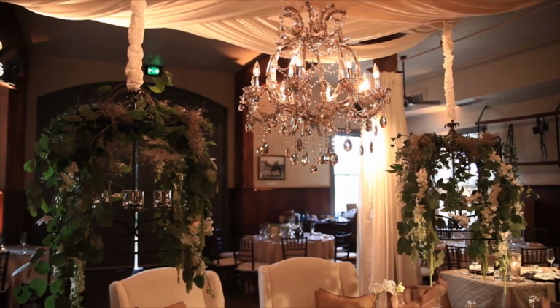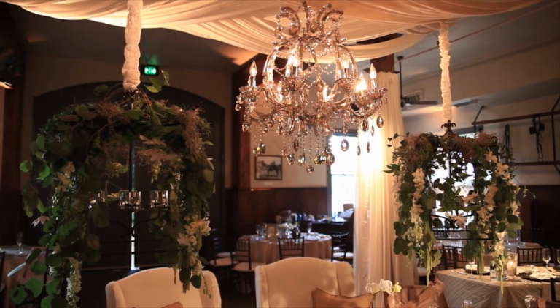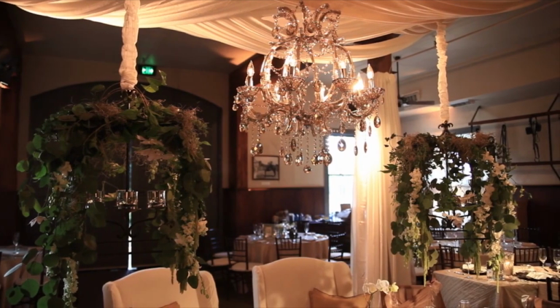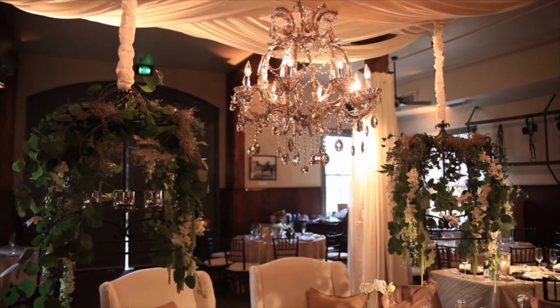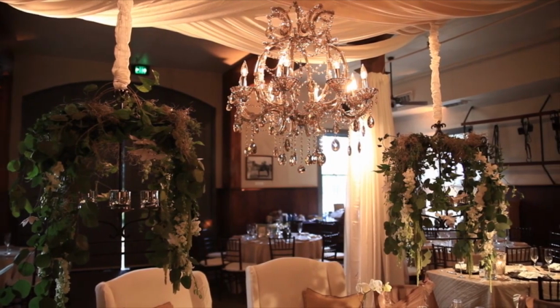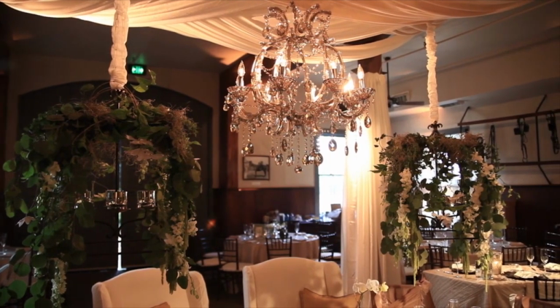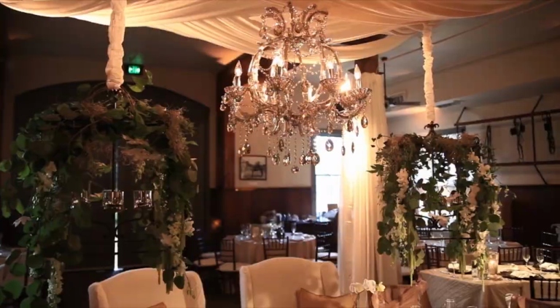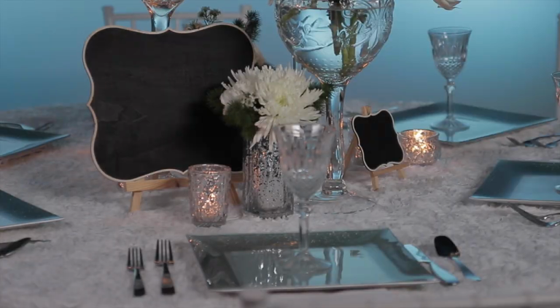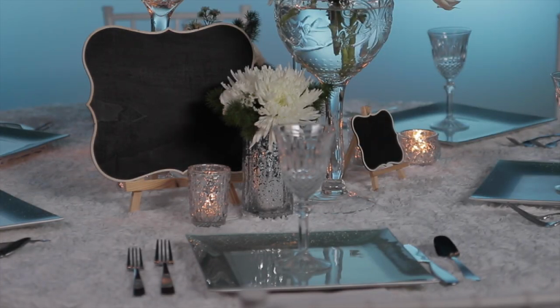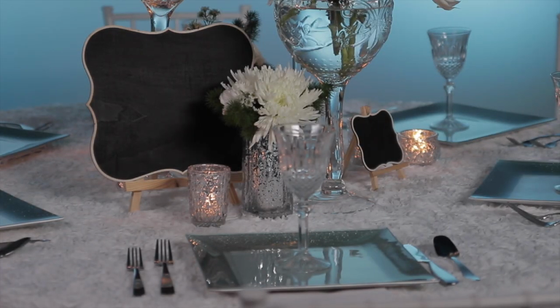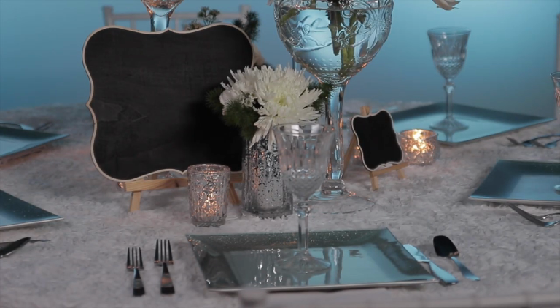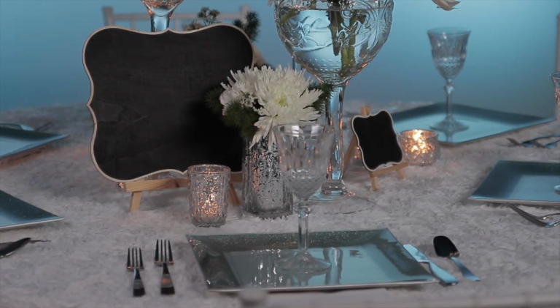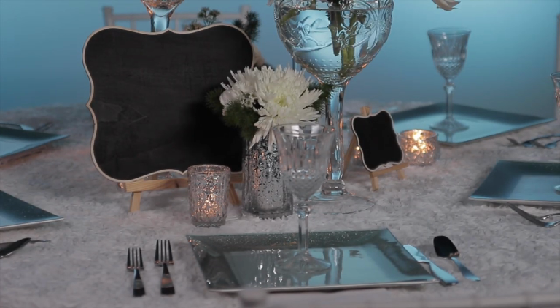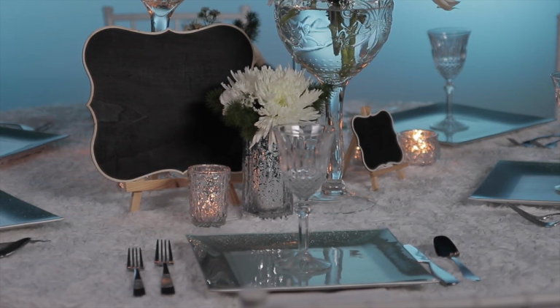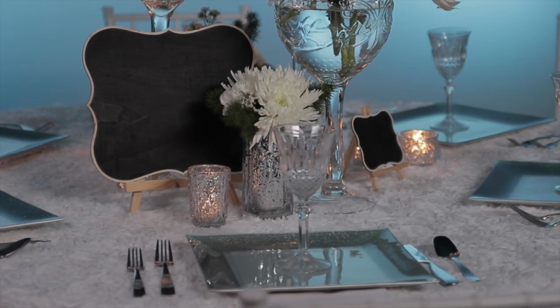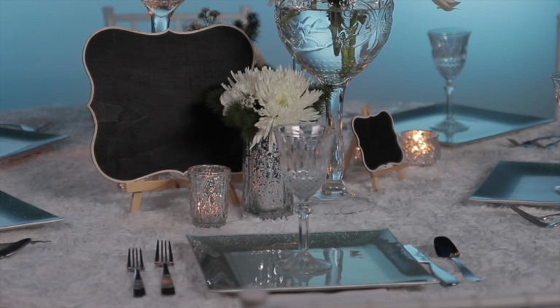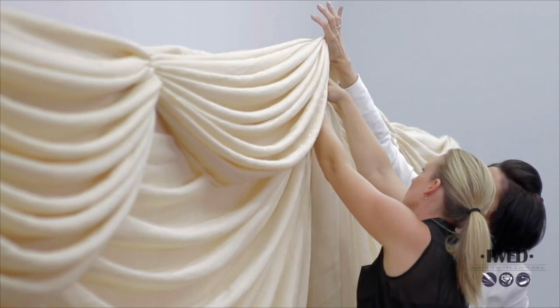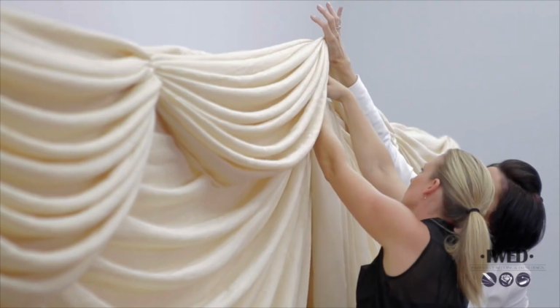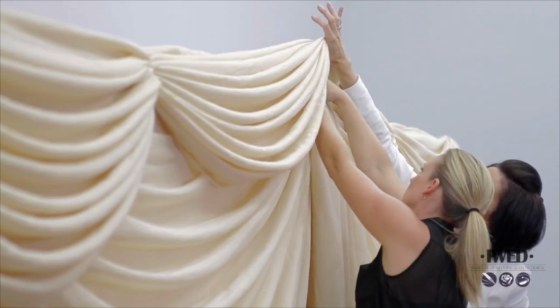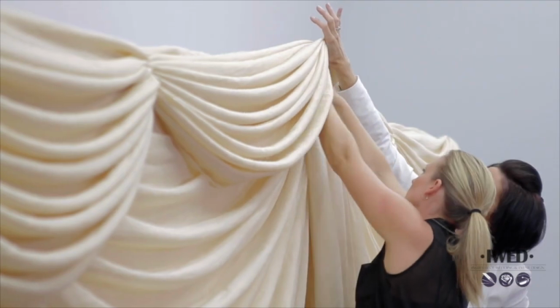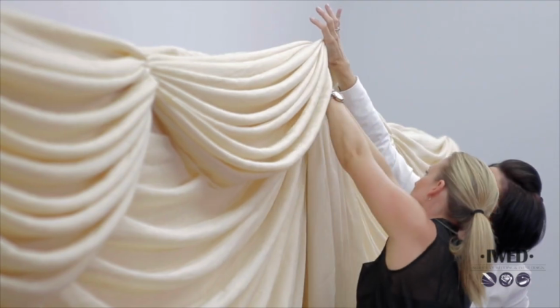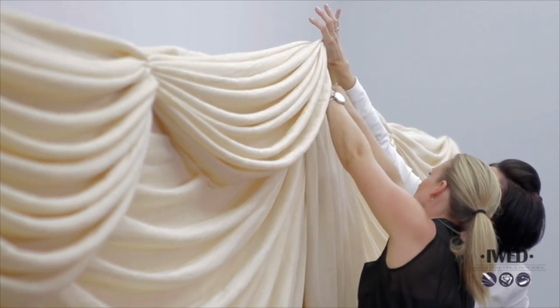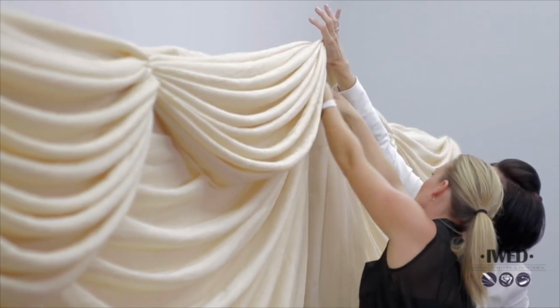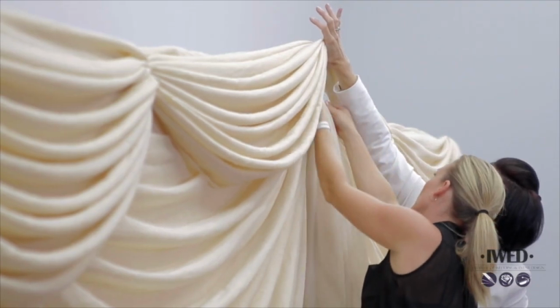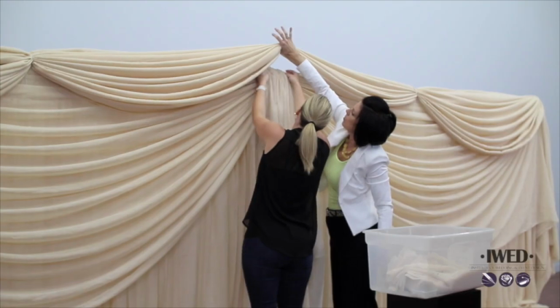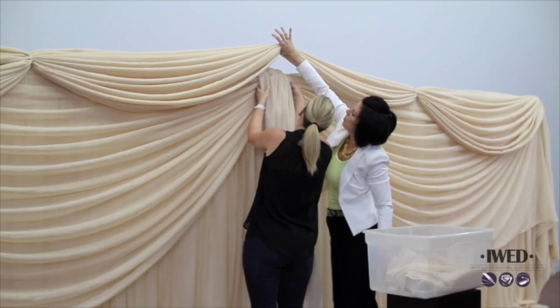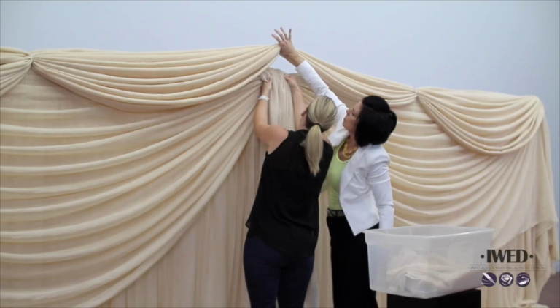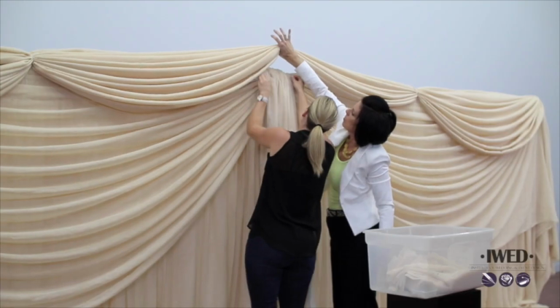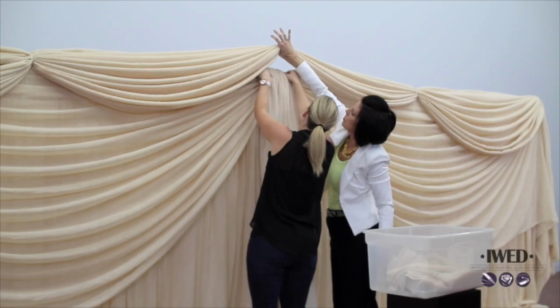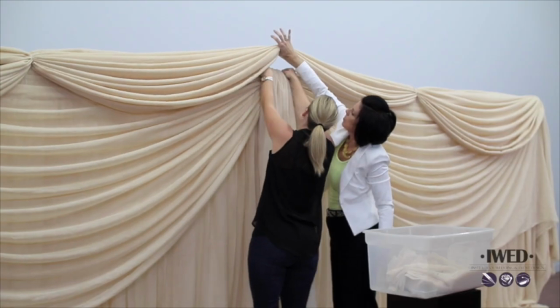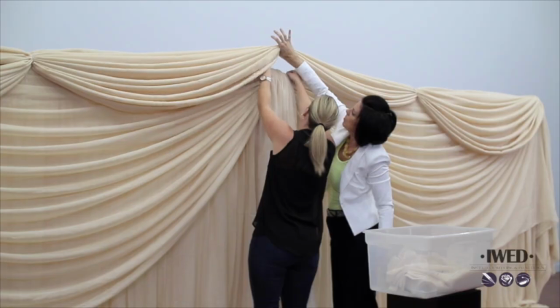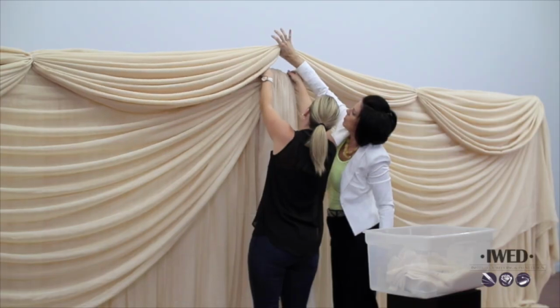AED graduates can keep up with current design trends with continued access to iWed Online's latest instructional videos and course materials.